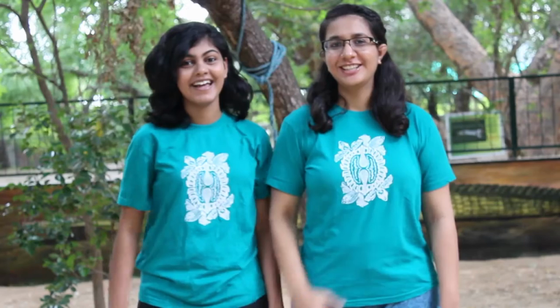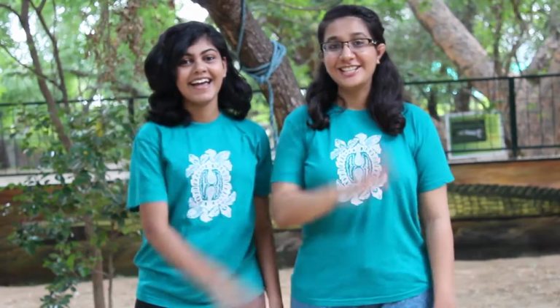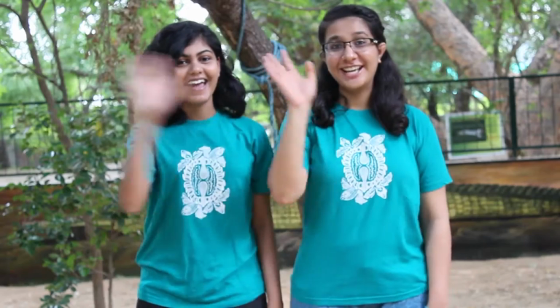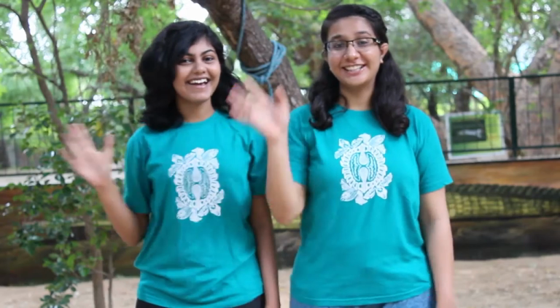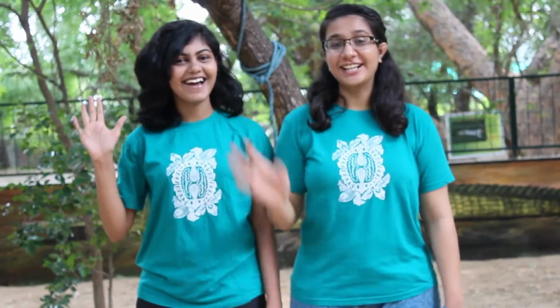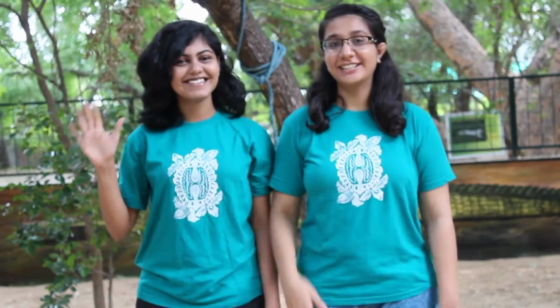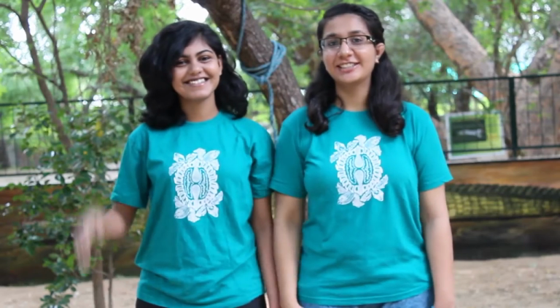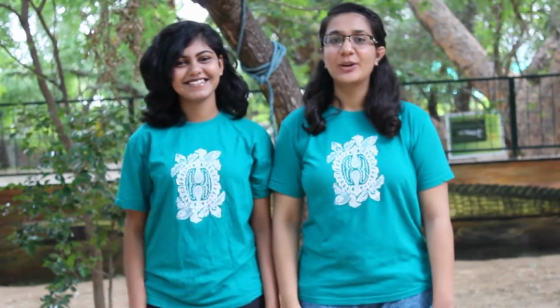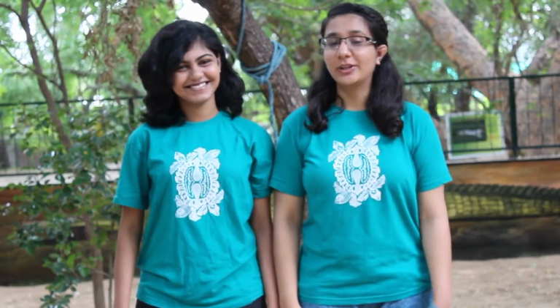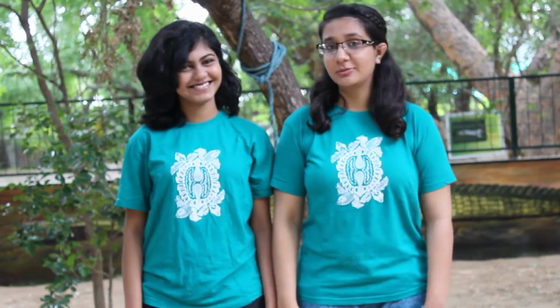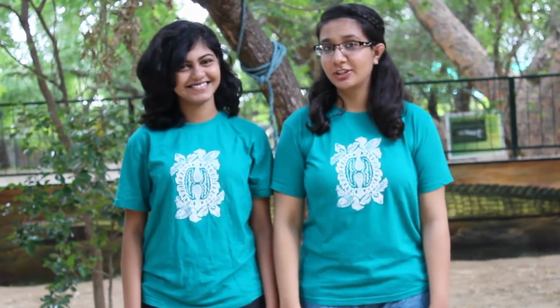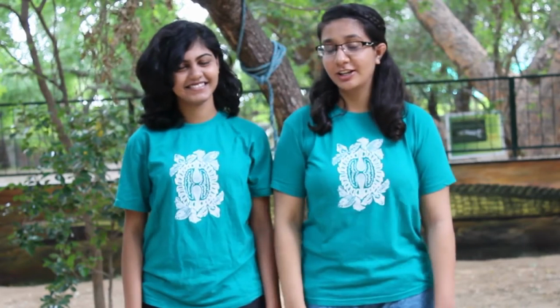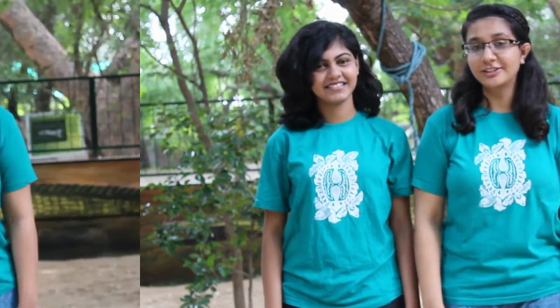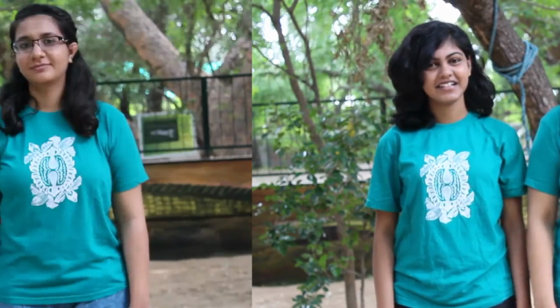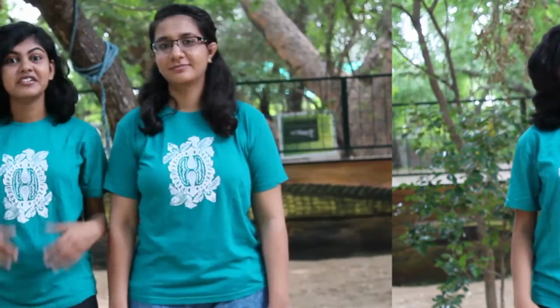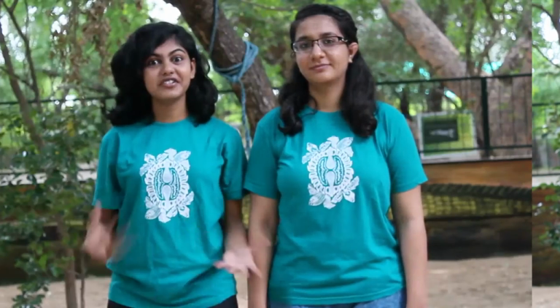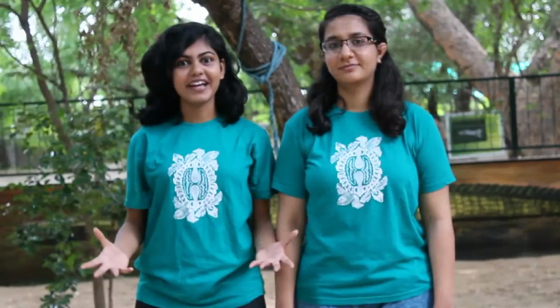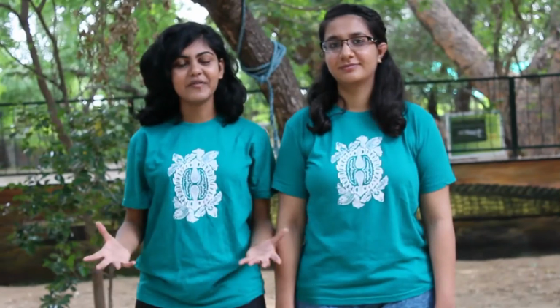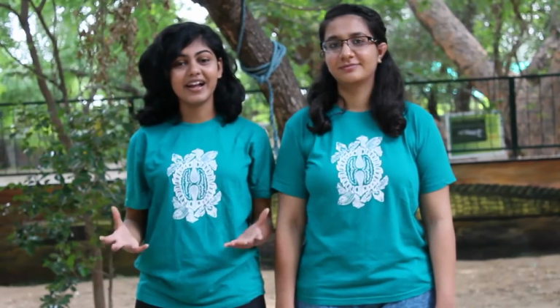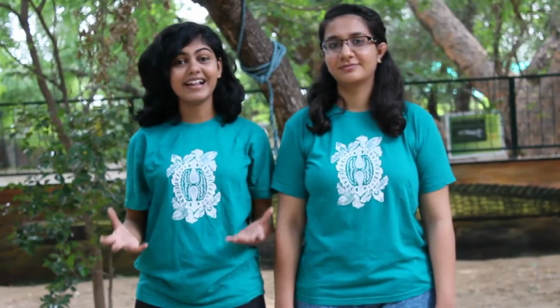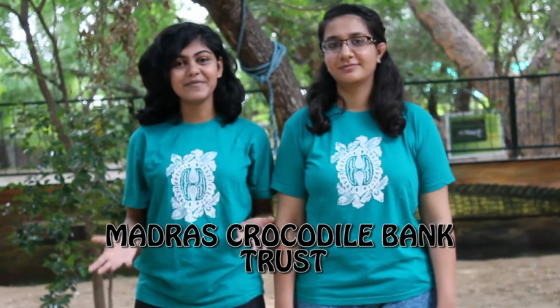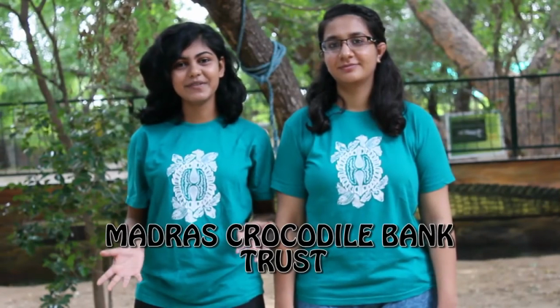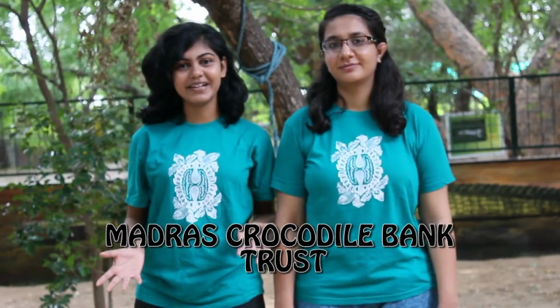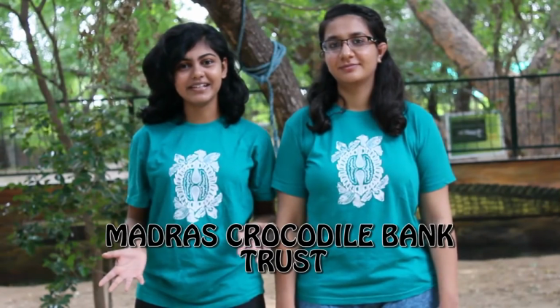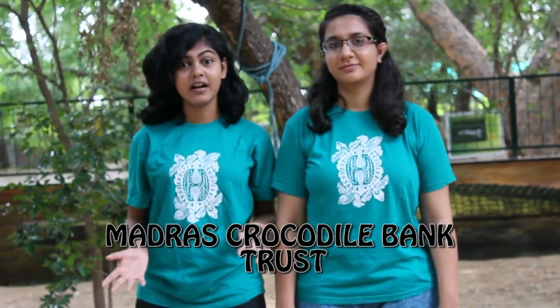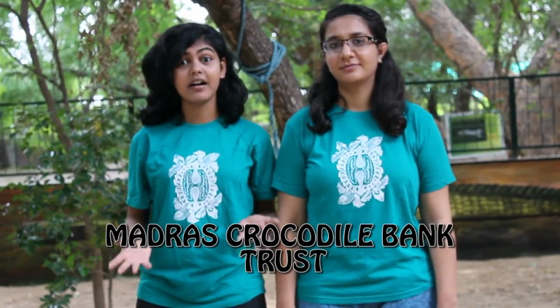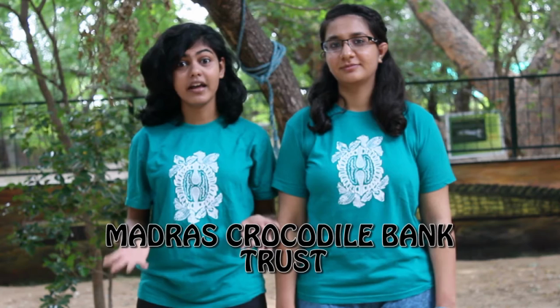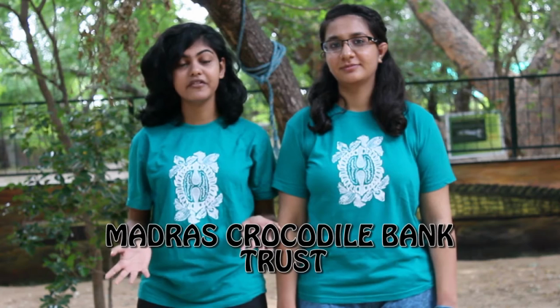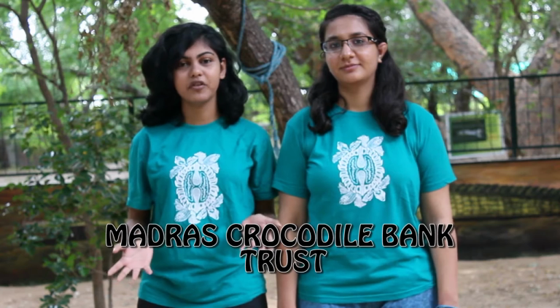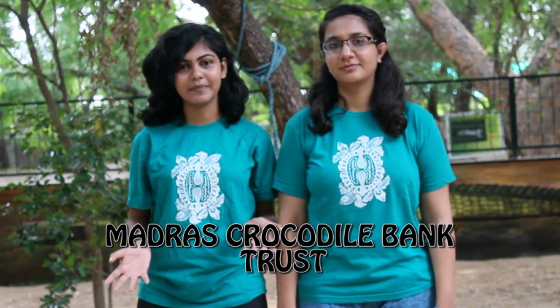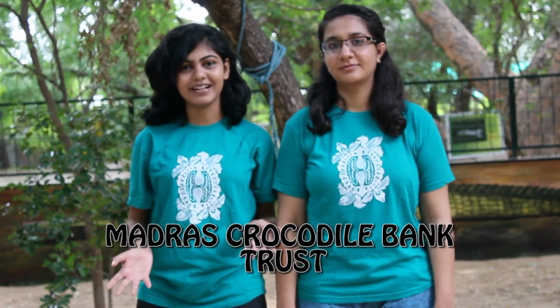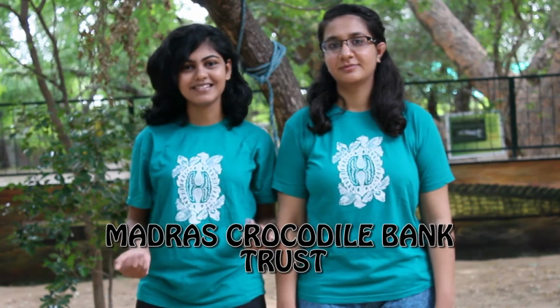Hey guys, welcome to the hunt. Today we are at MCBT, a haven for reptiles.